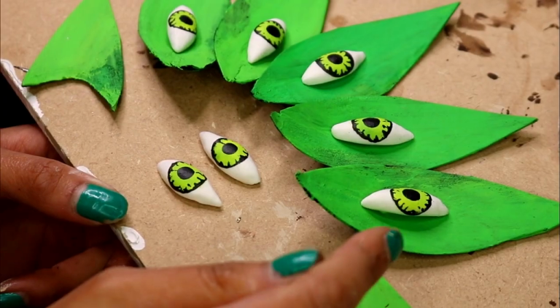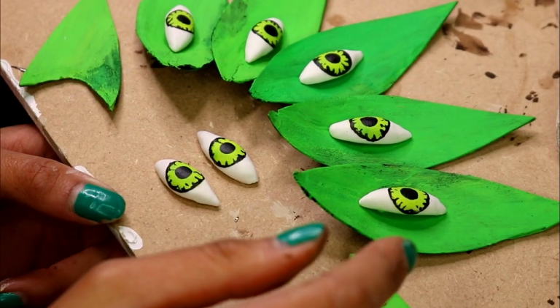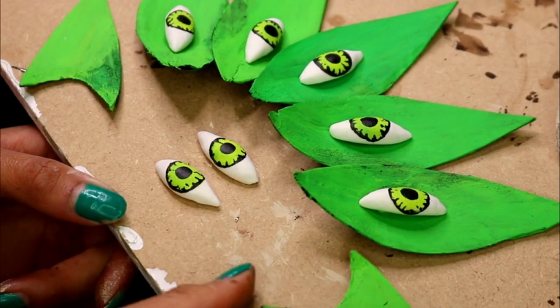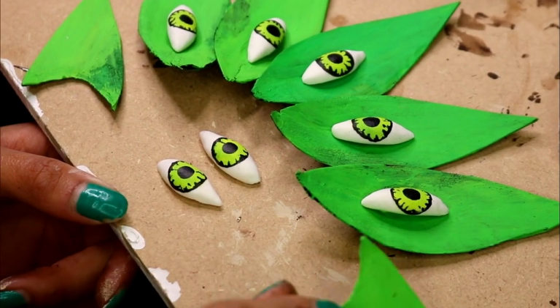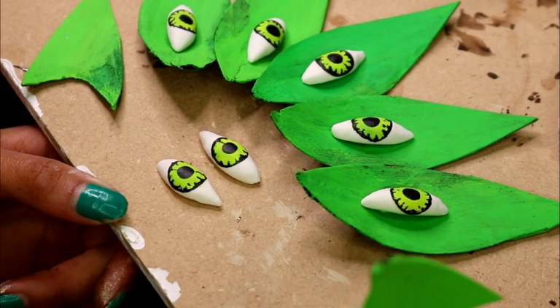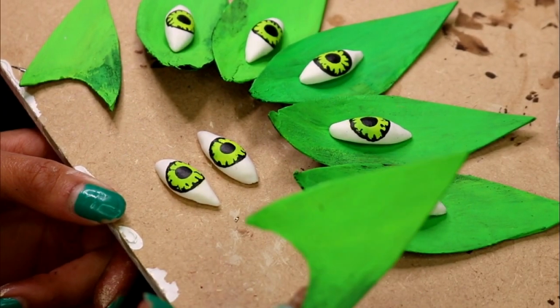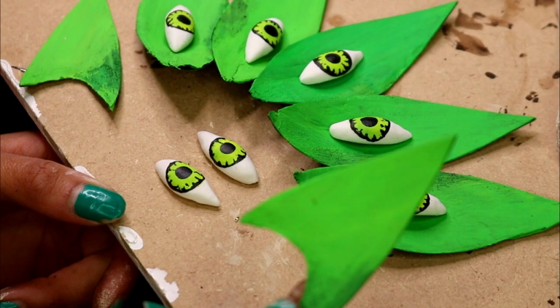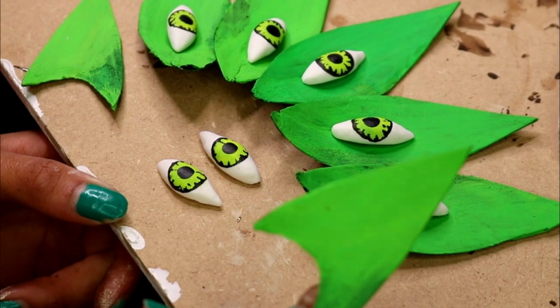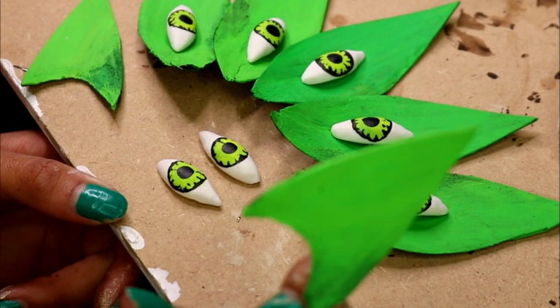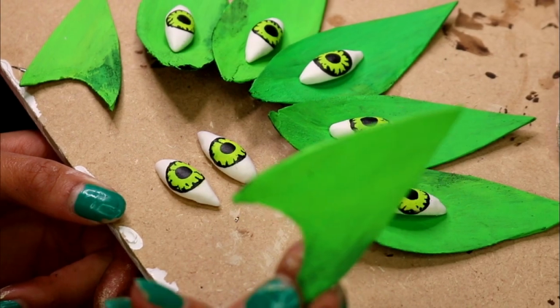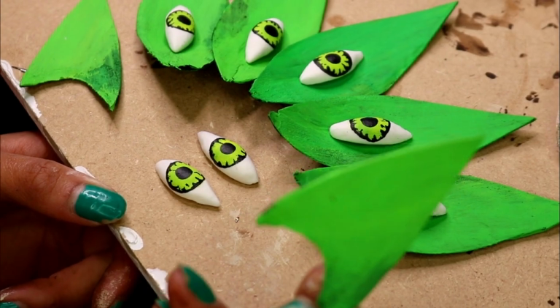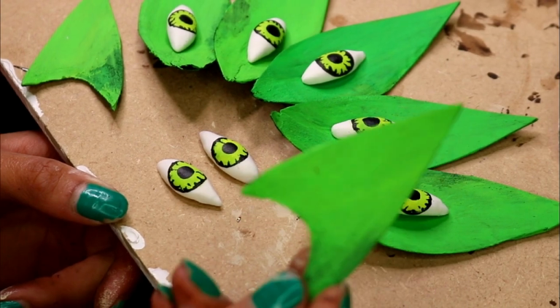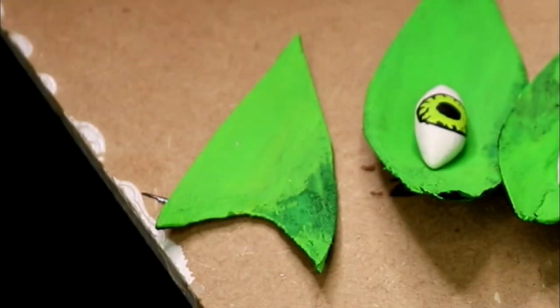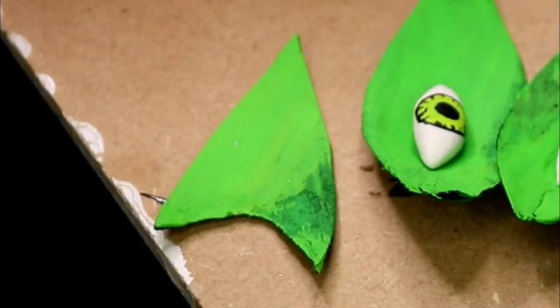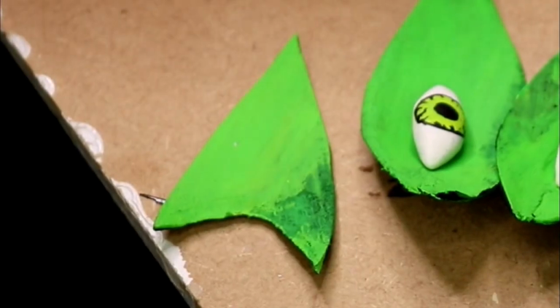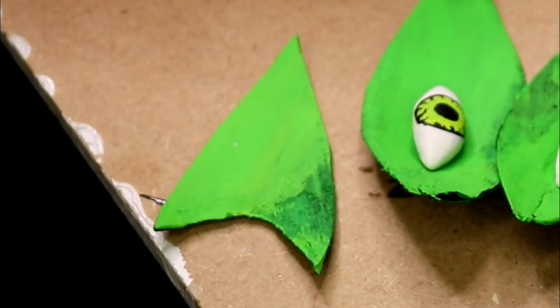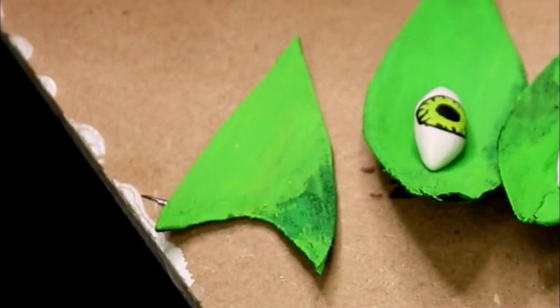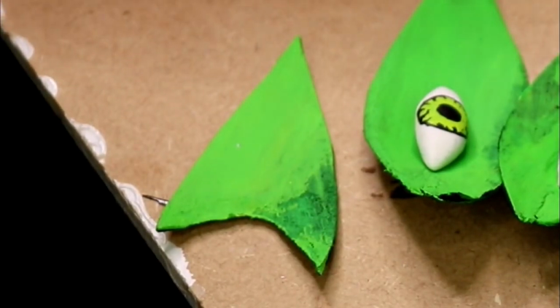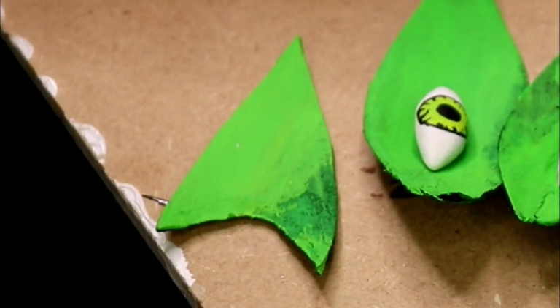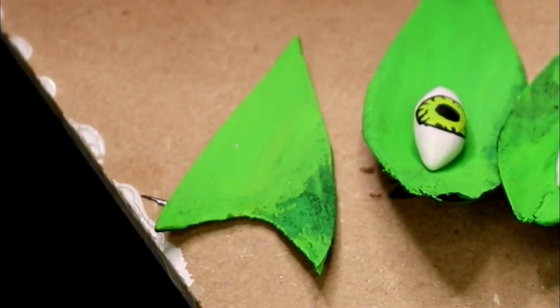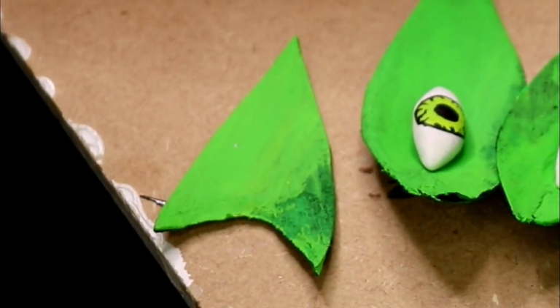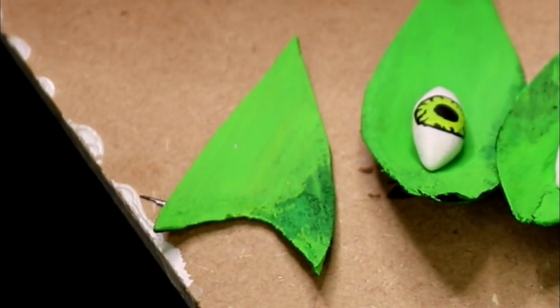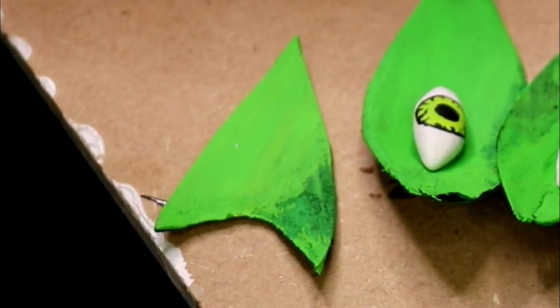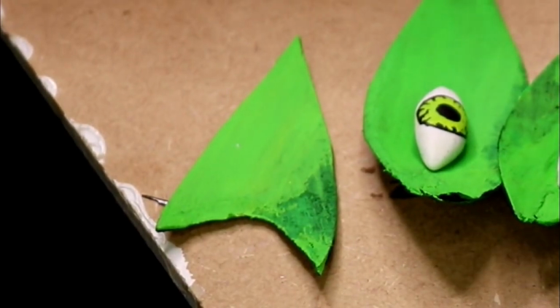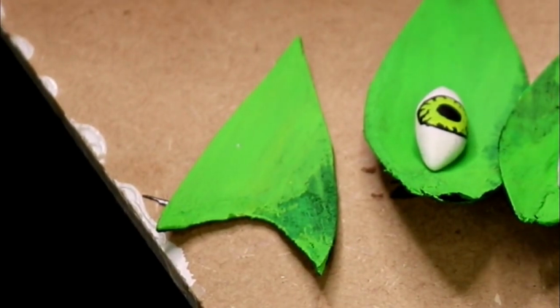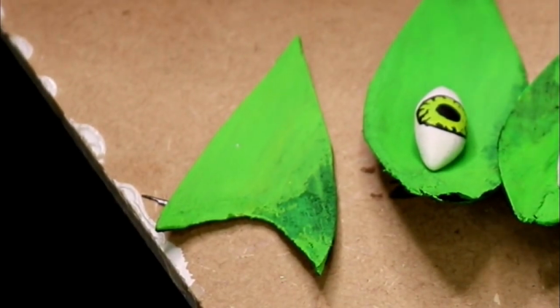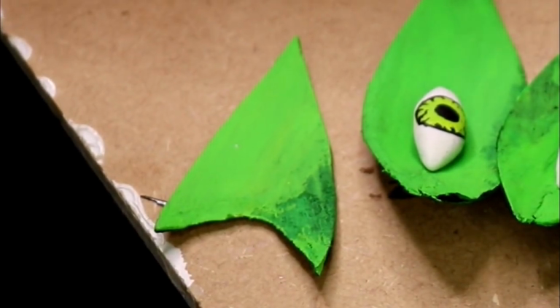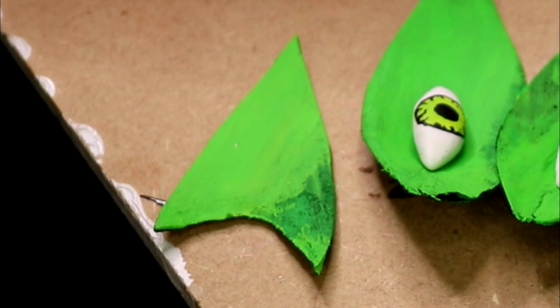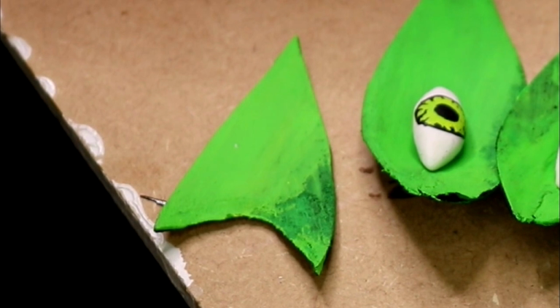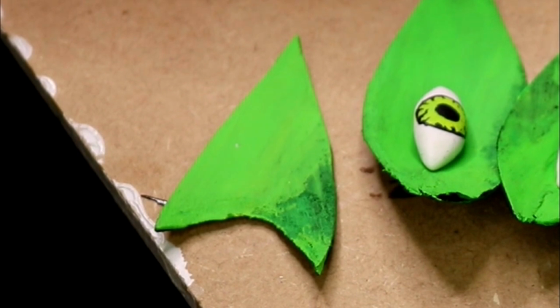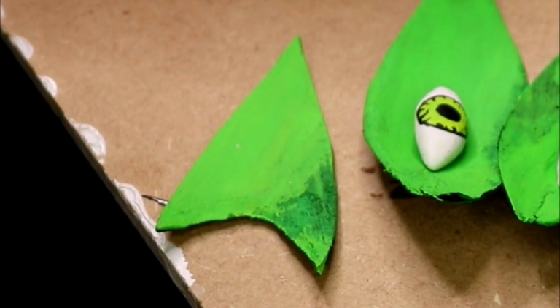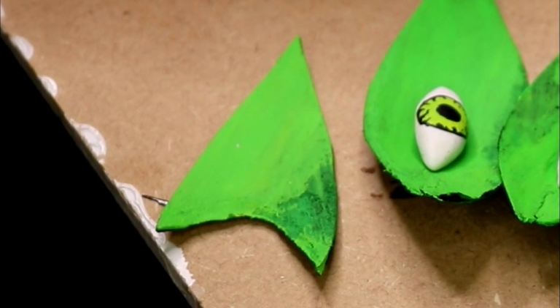I also forgot to mention that I made a couple of extra half leaves and then cut arches through them — these are going to go on the side of my real eyes.